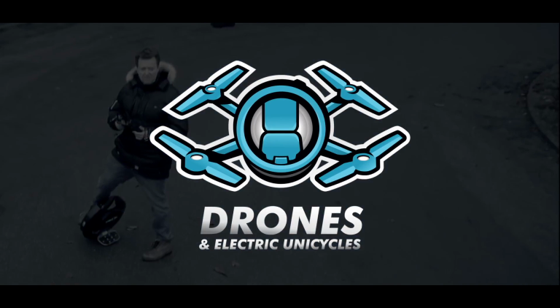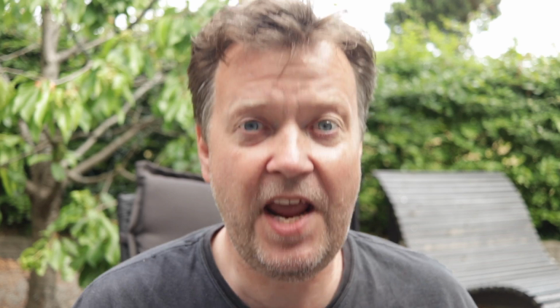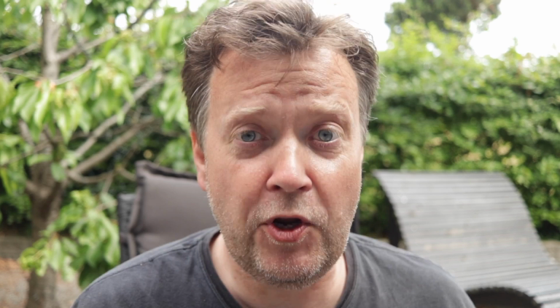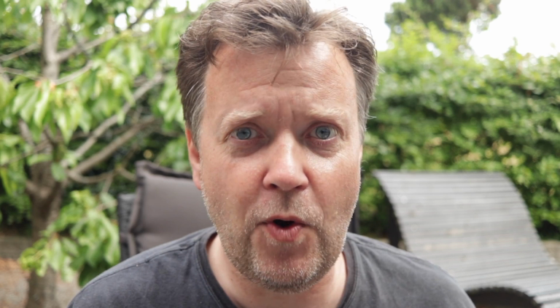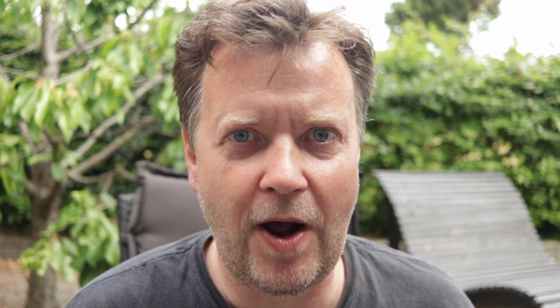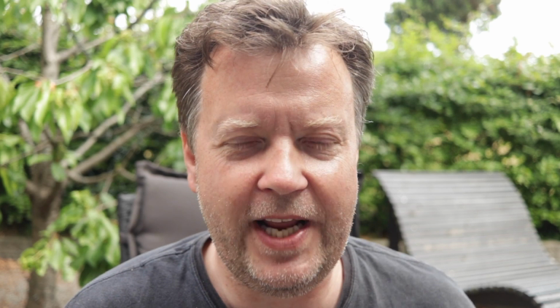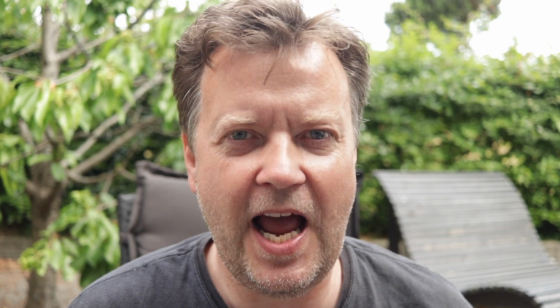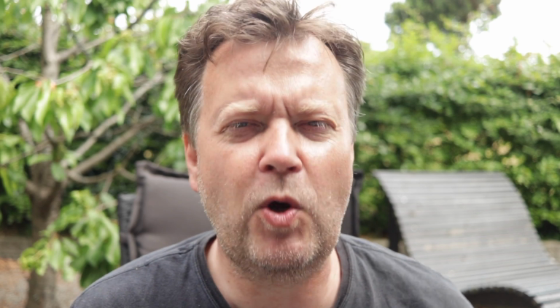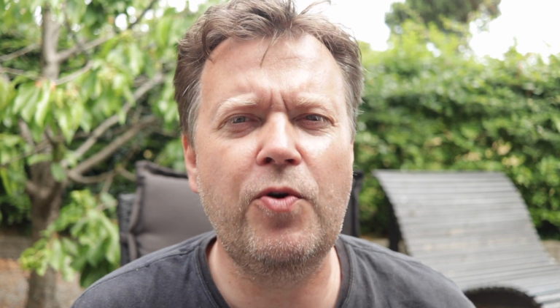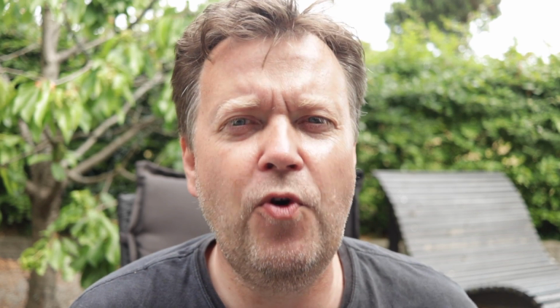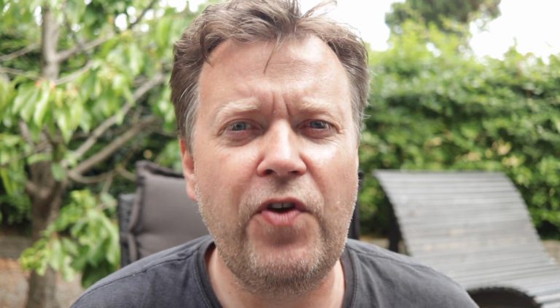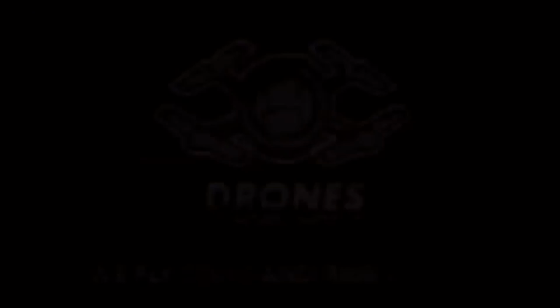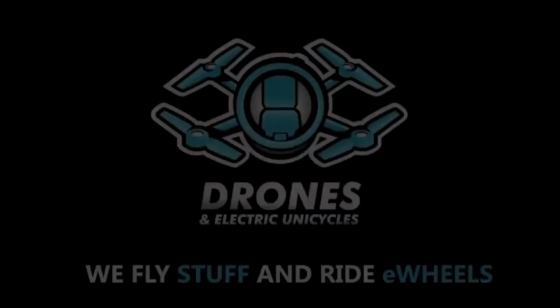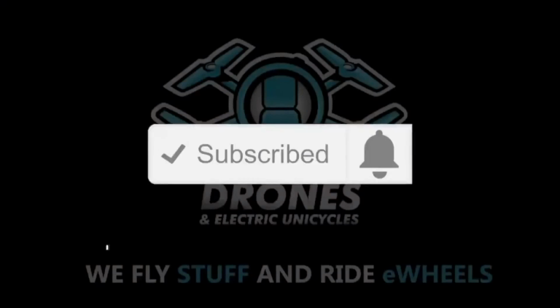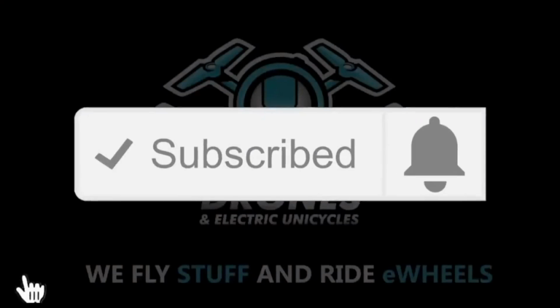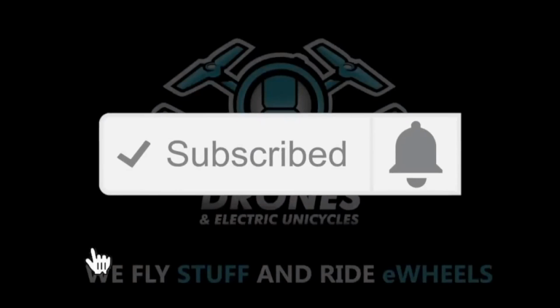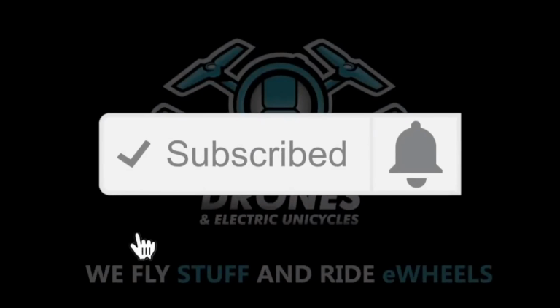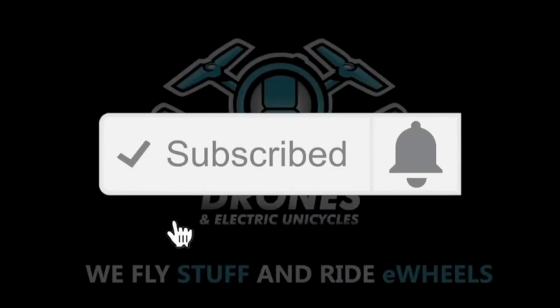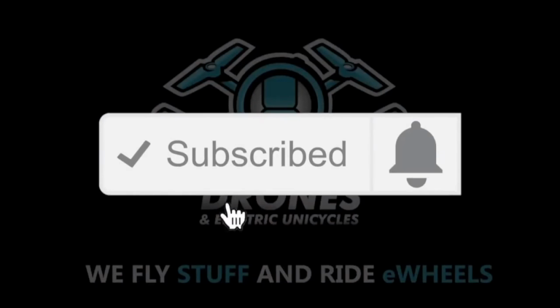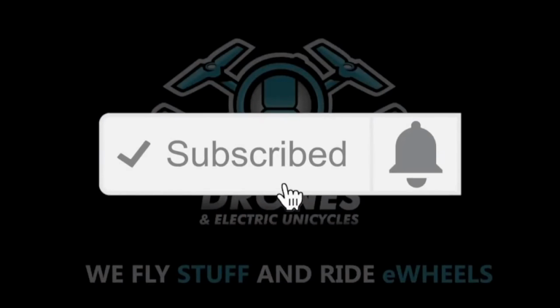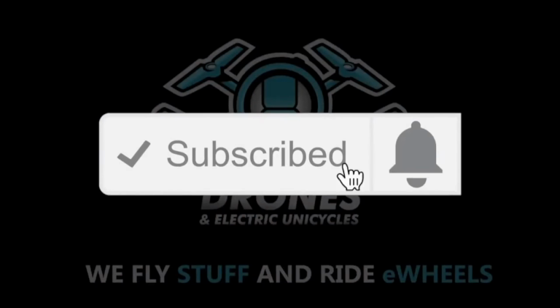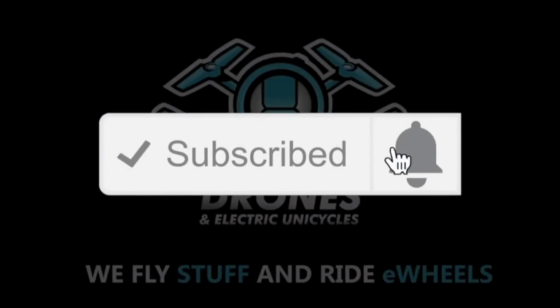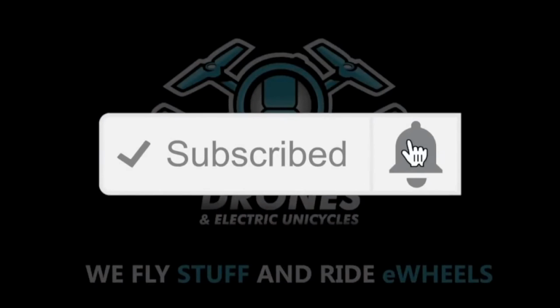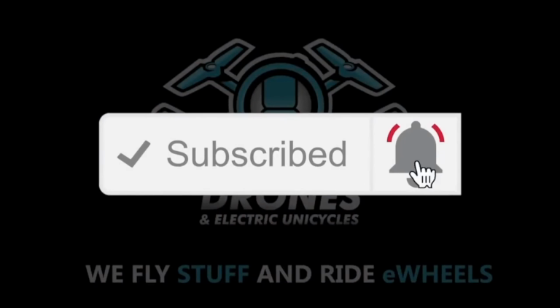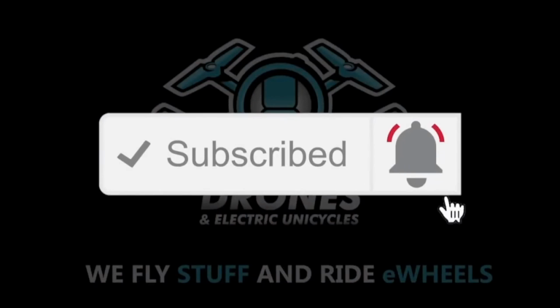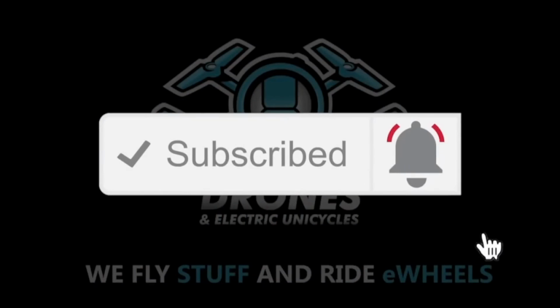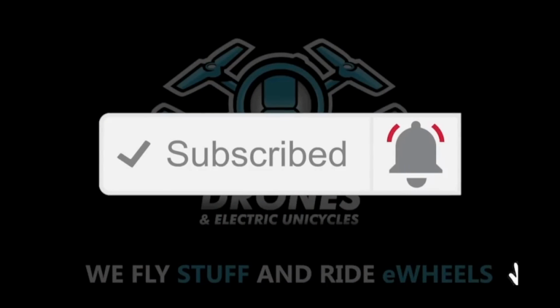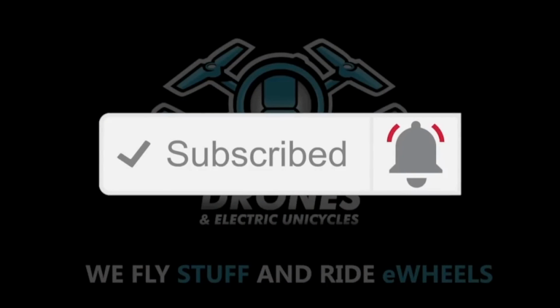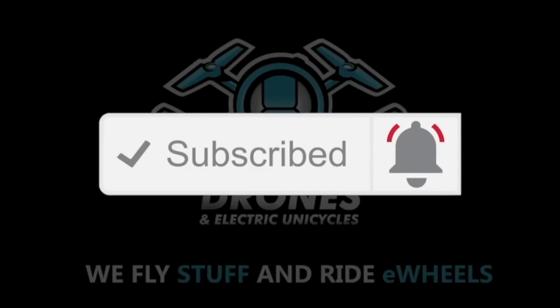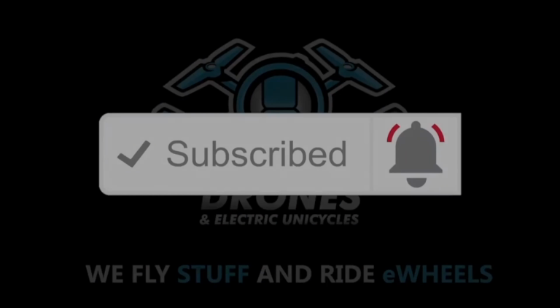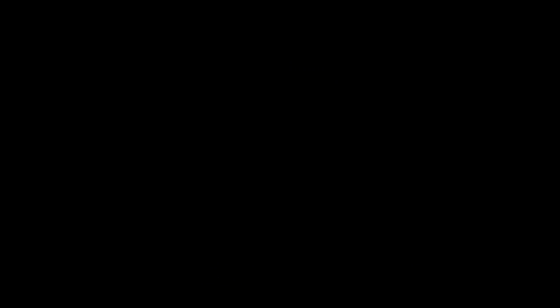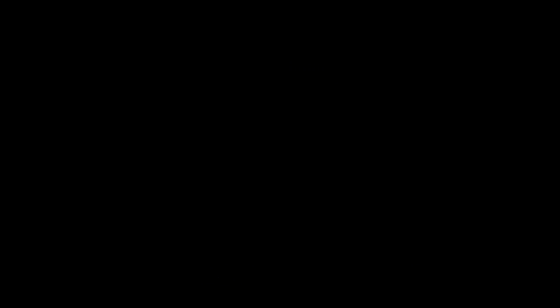If you're new around here and want to improve your video skills, learn about e-wheels, then consider subscribing to my tips, tests and tutorials.